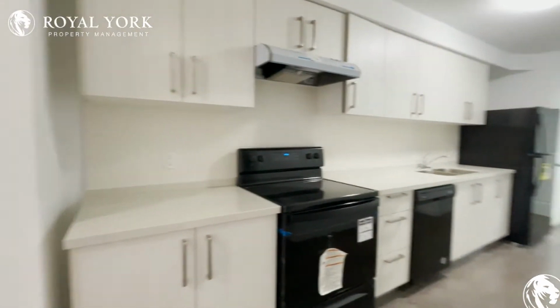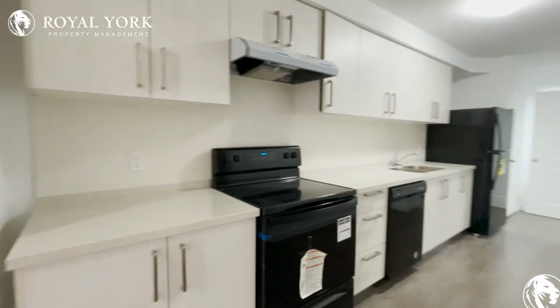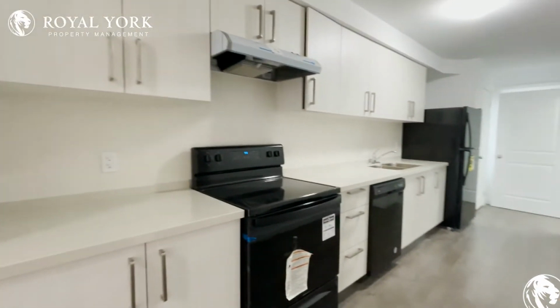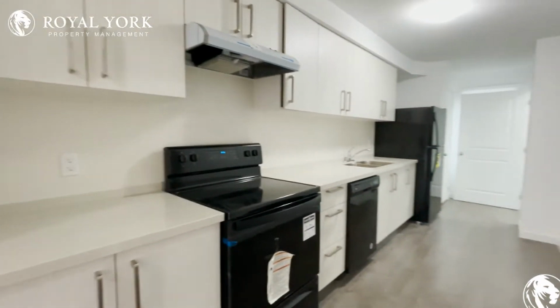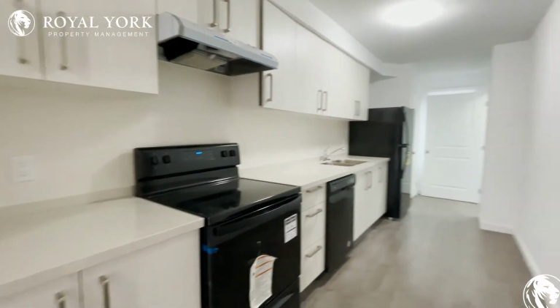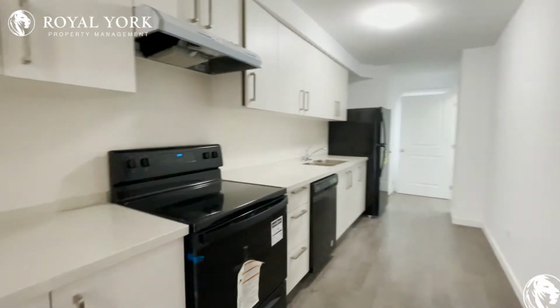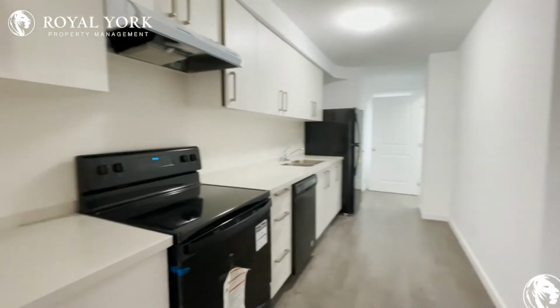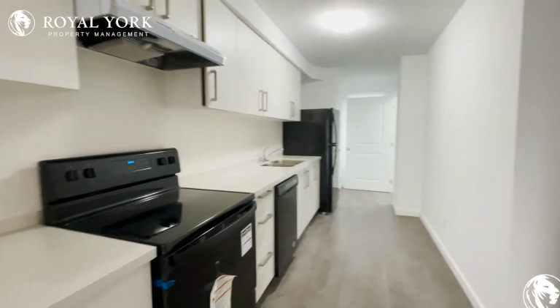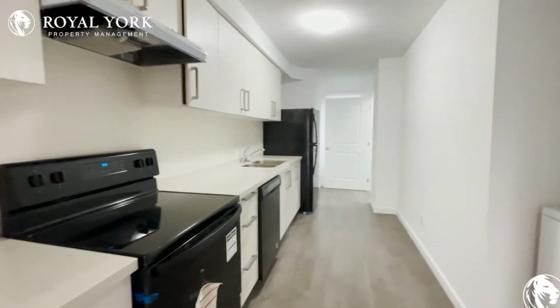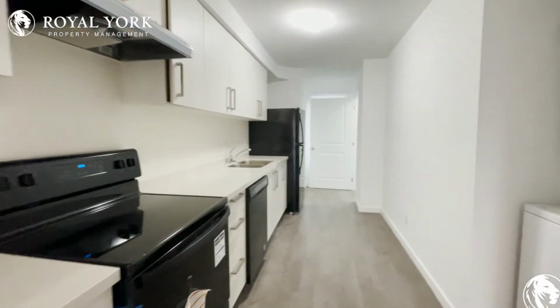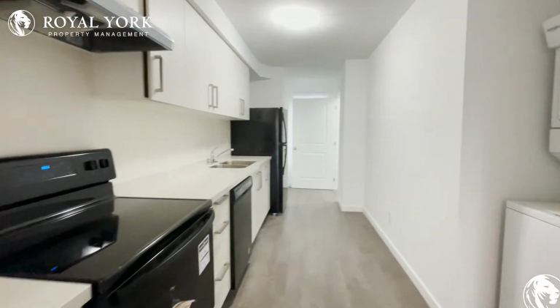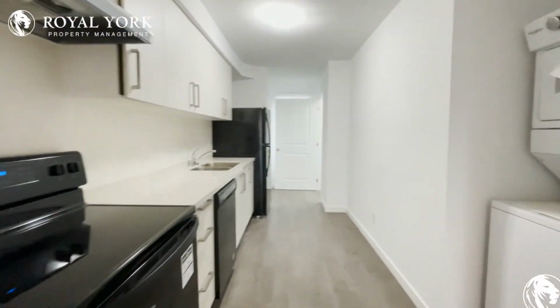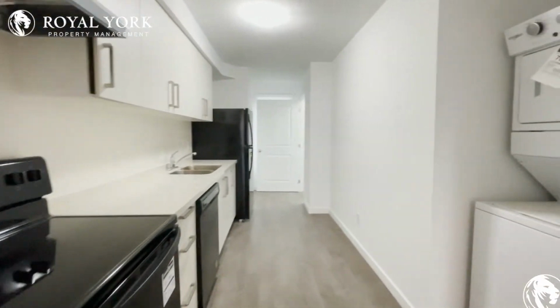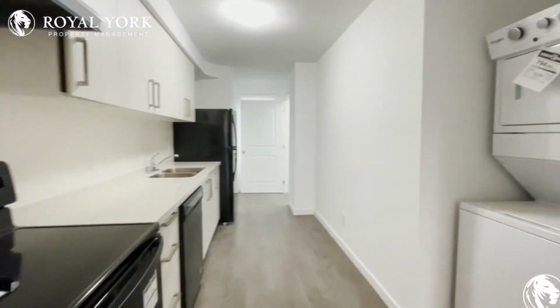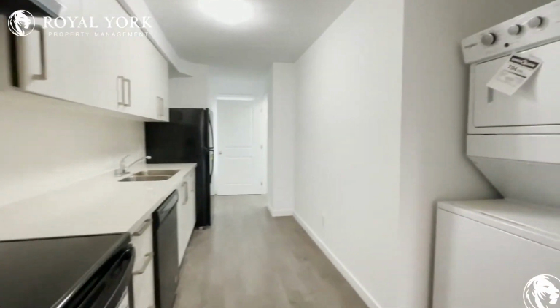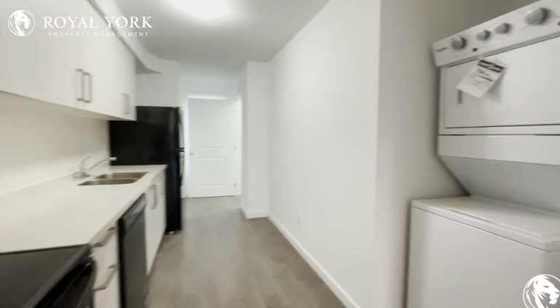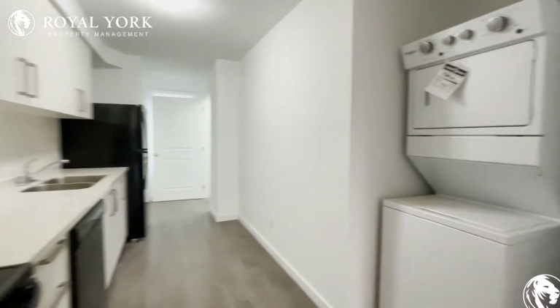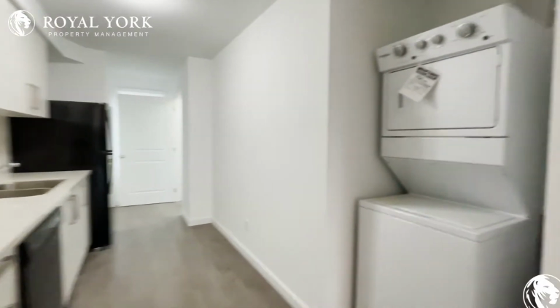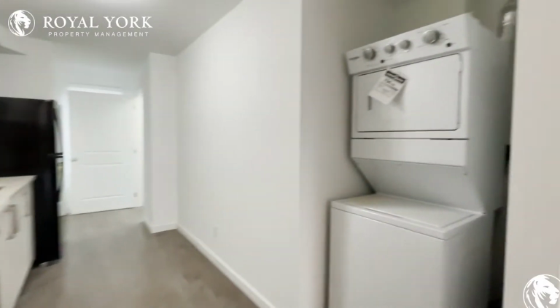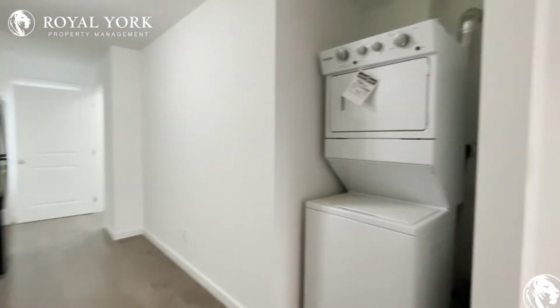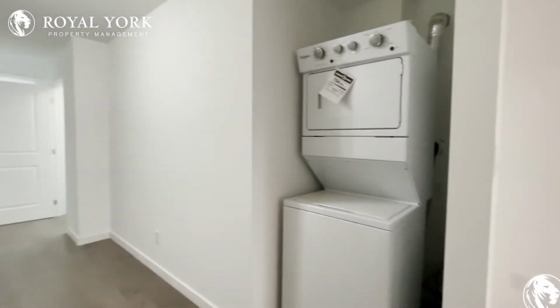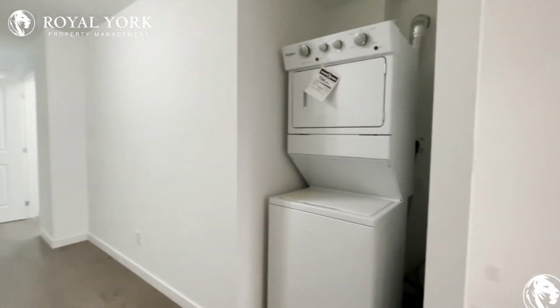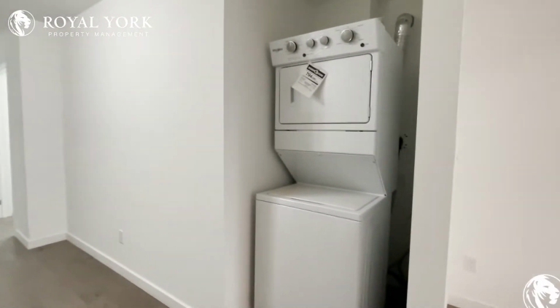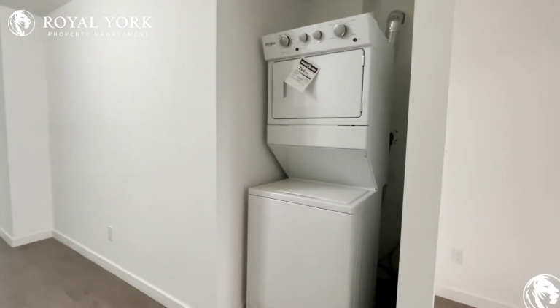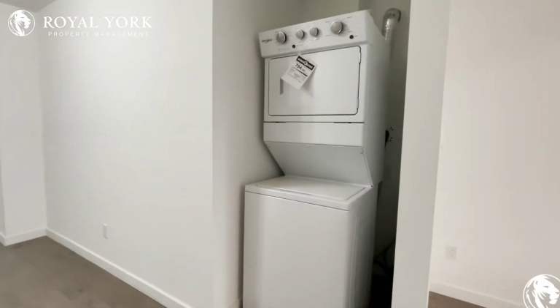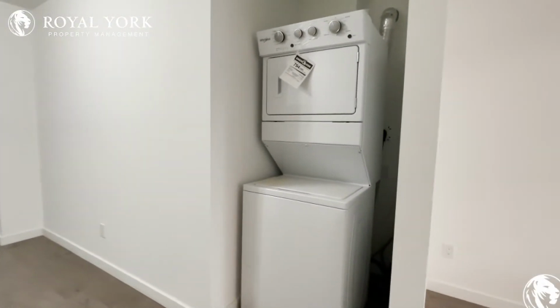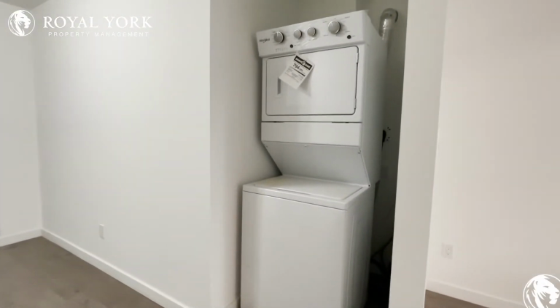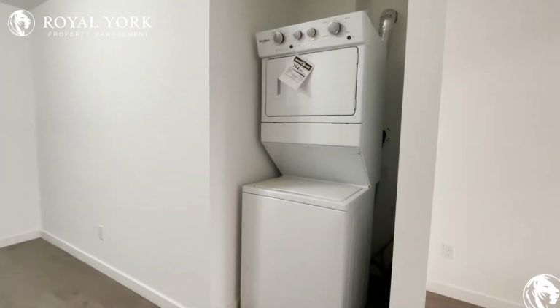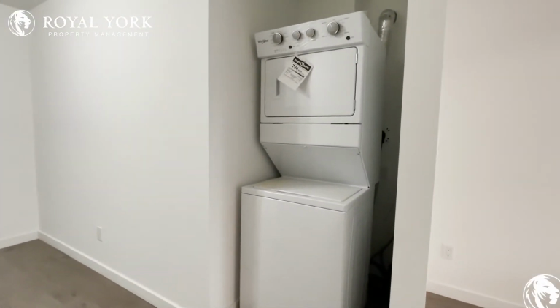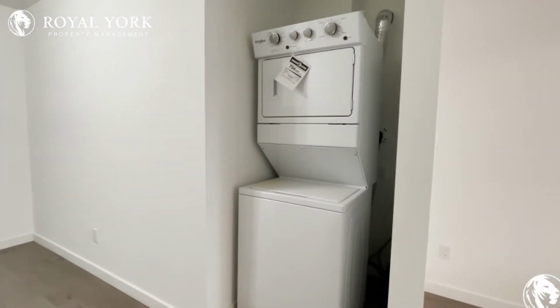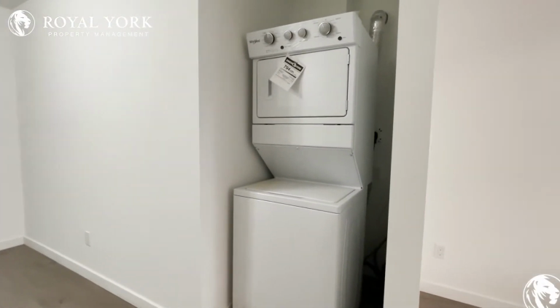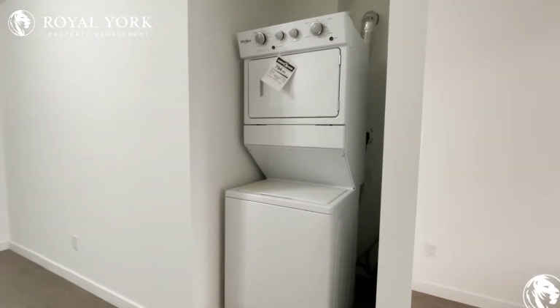And also, in the unit, you have your own ensuite washer and dryer.